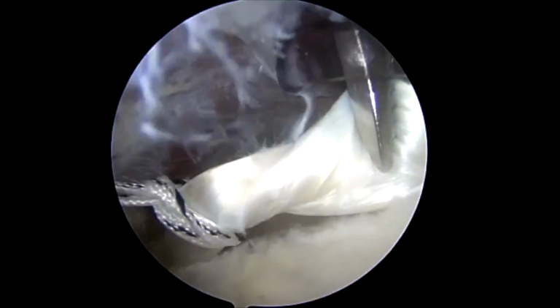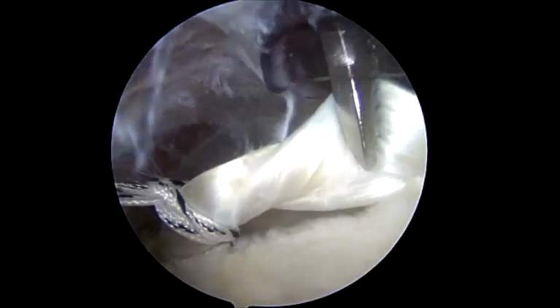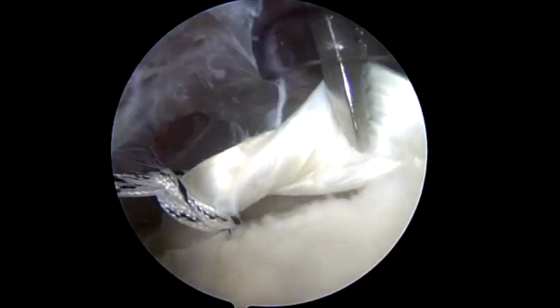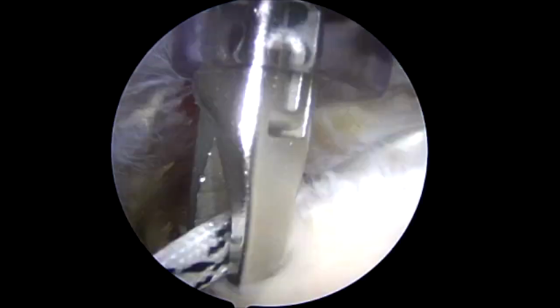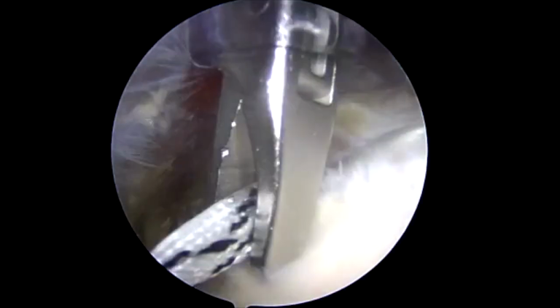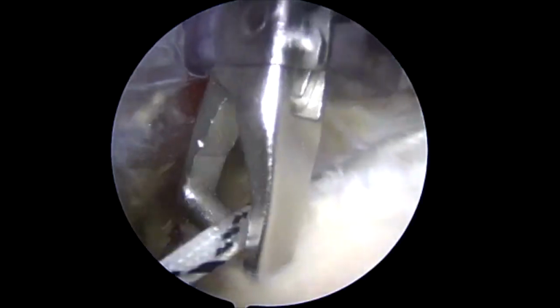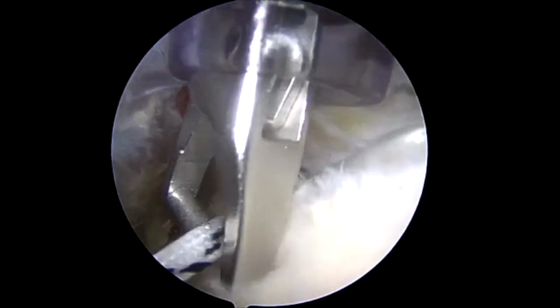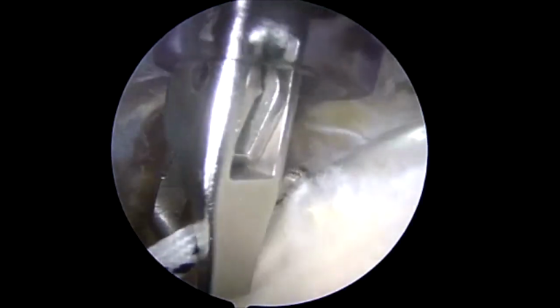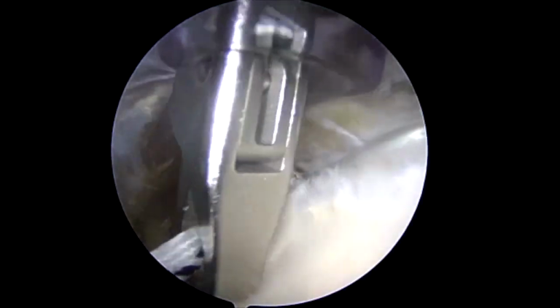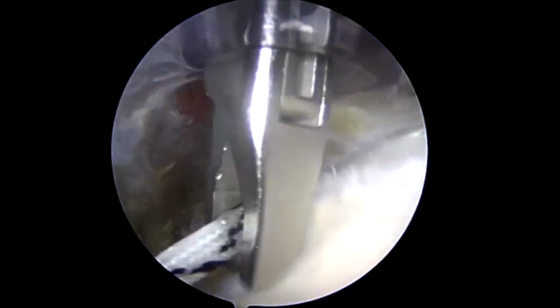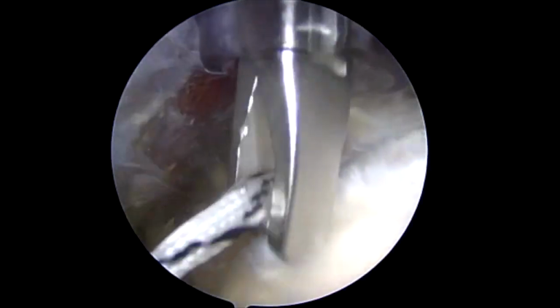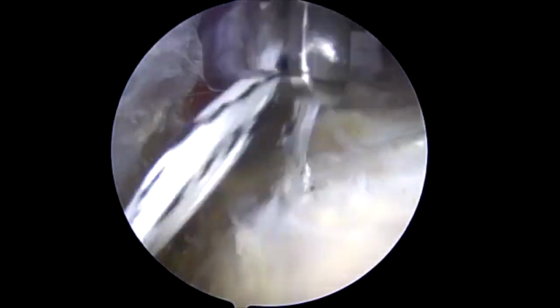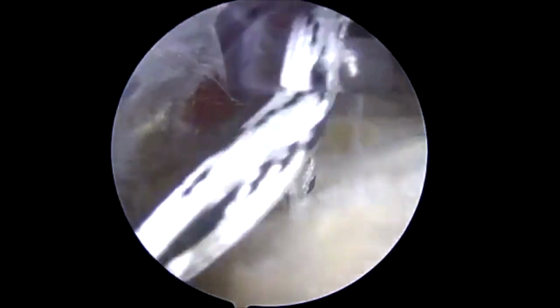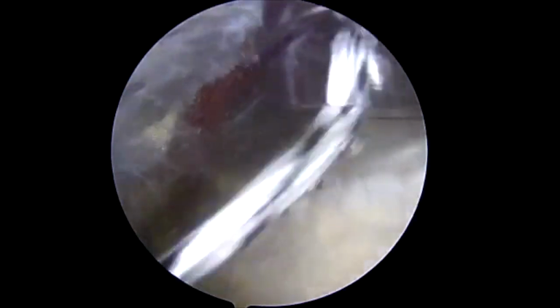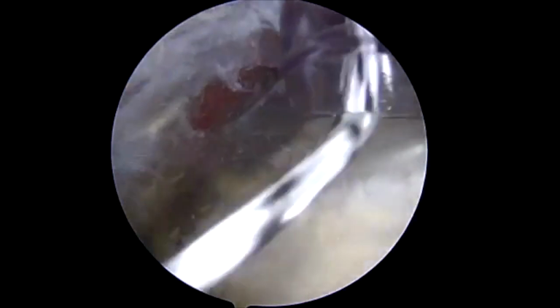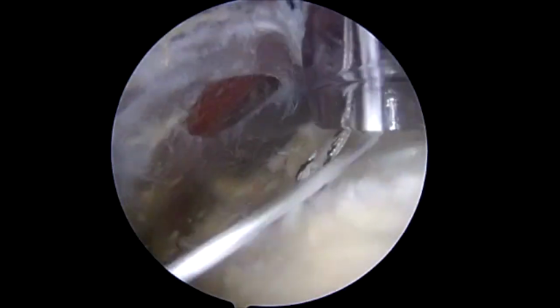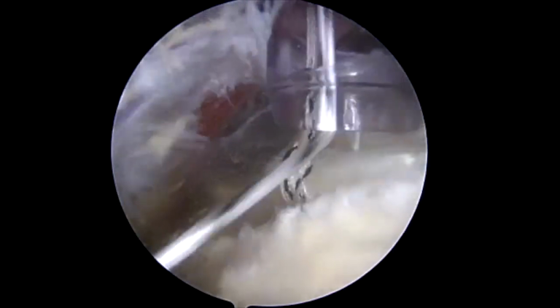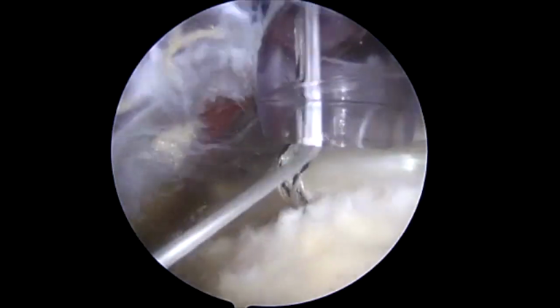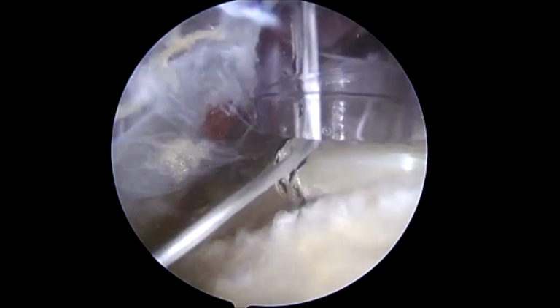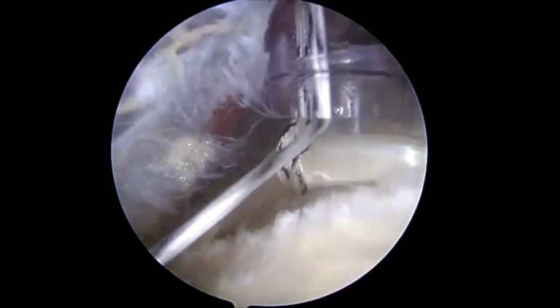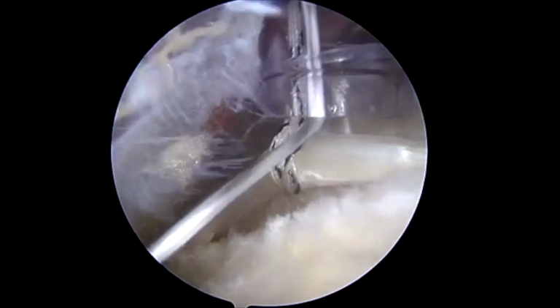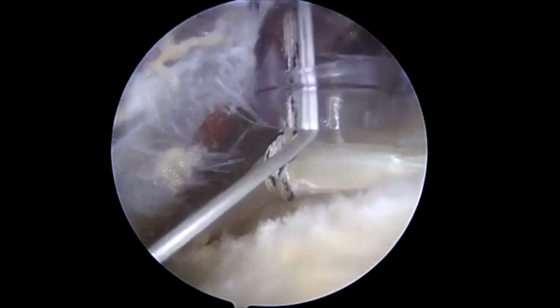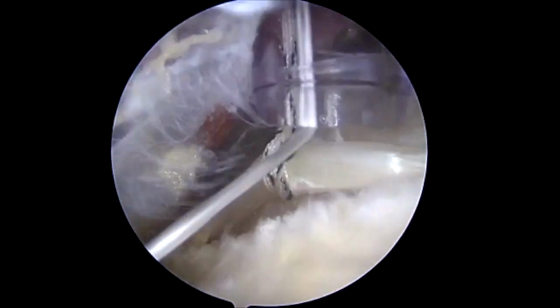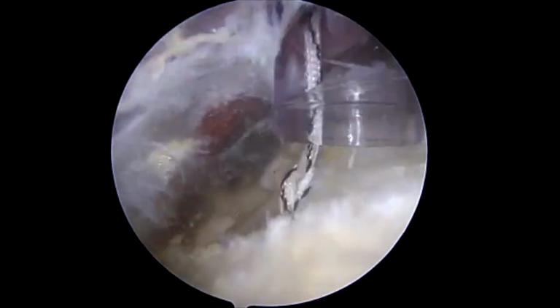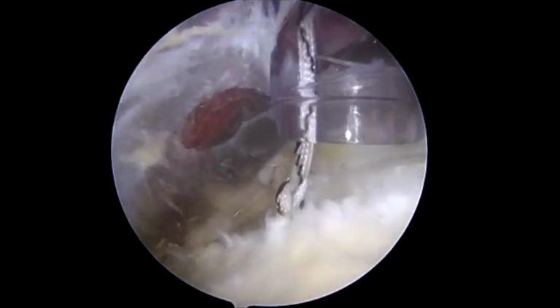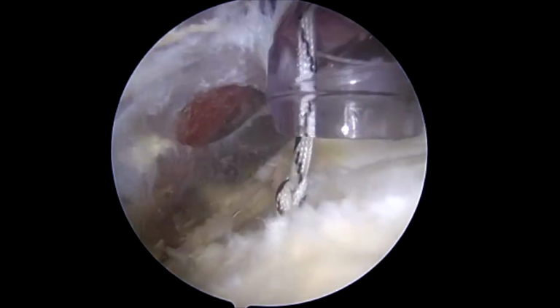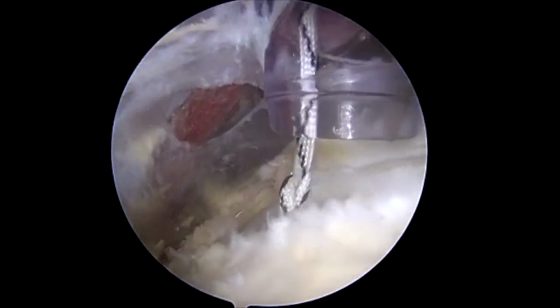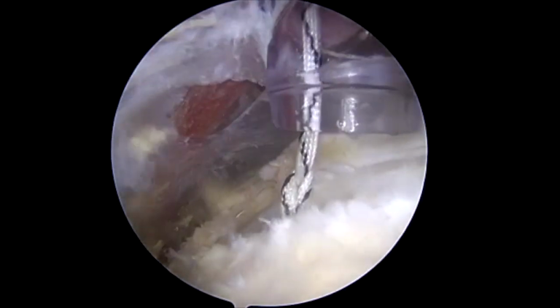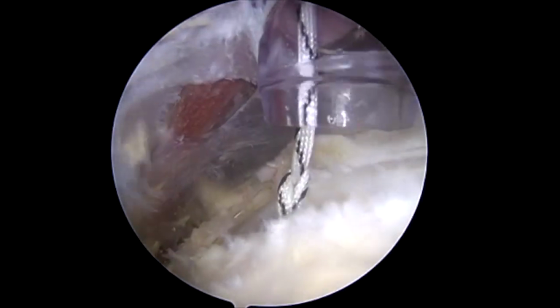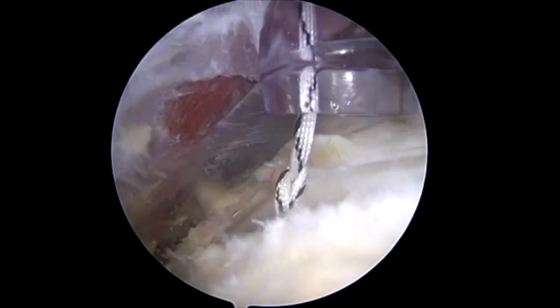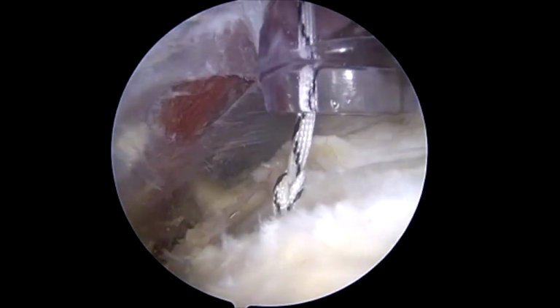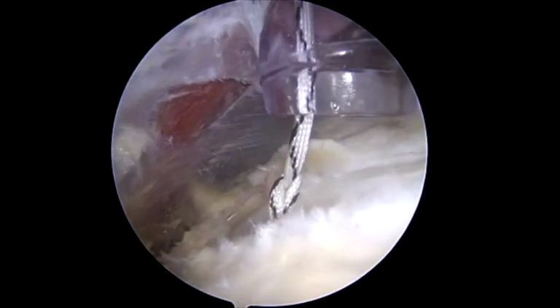The suture is removed from the anterior portal and used to elevate the biceps tendon.